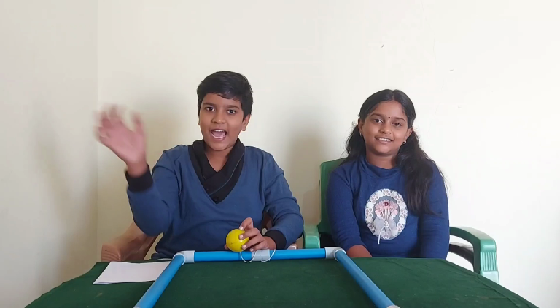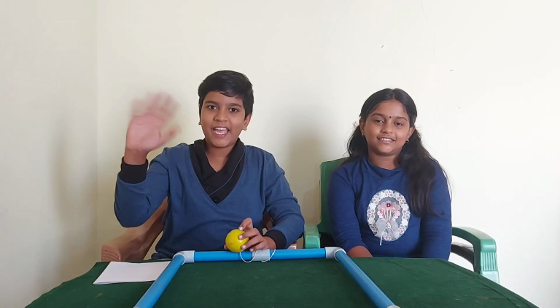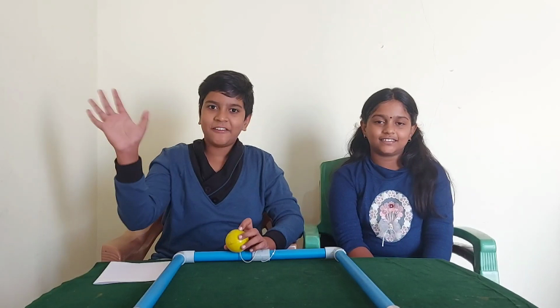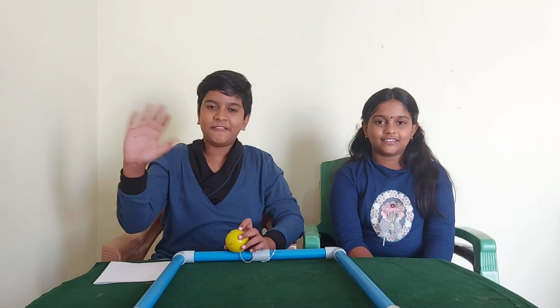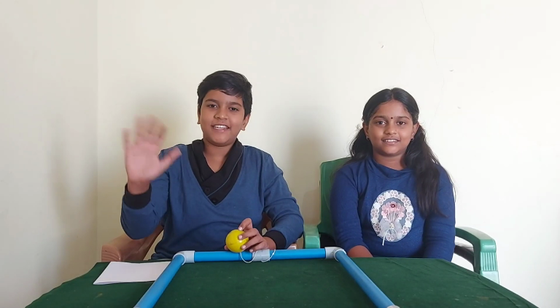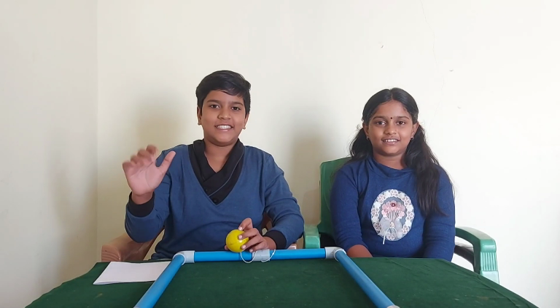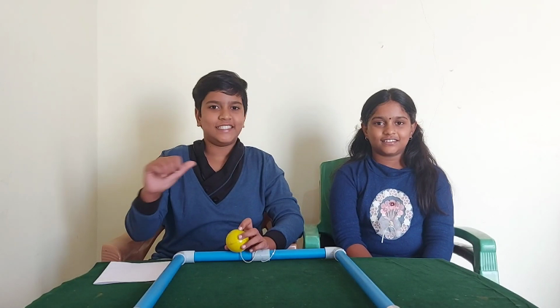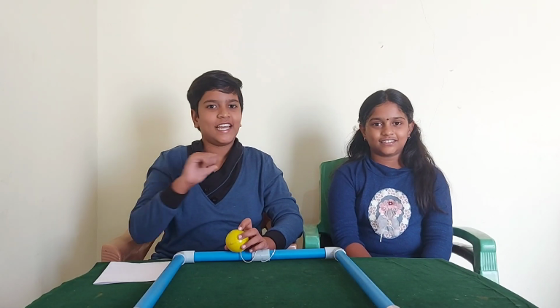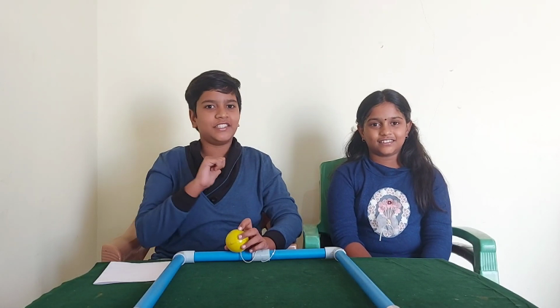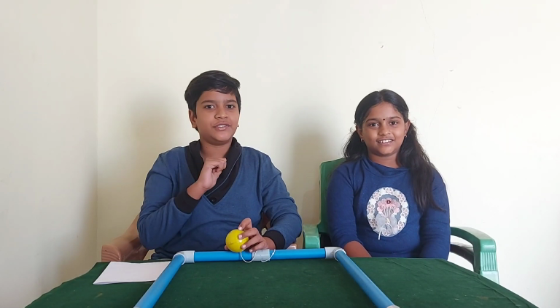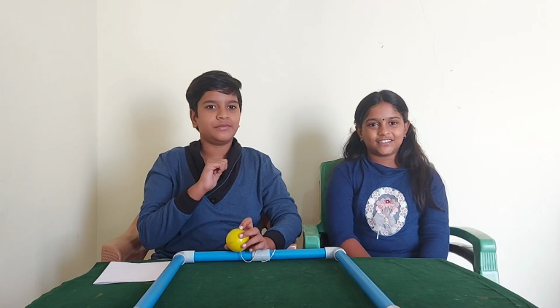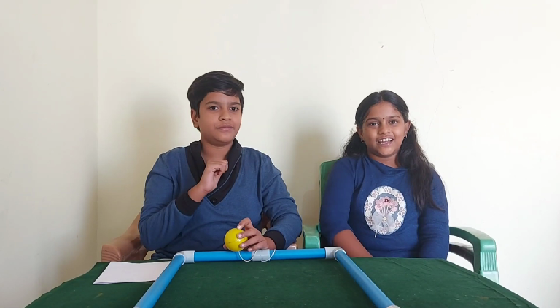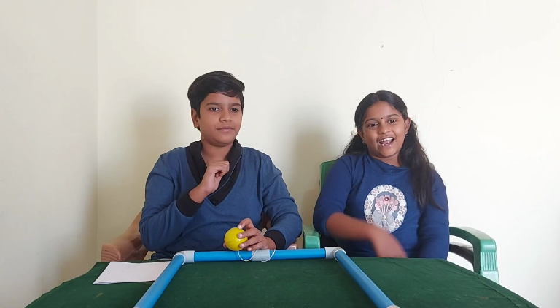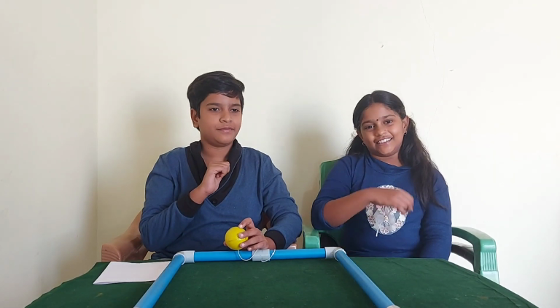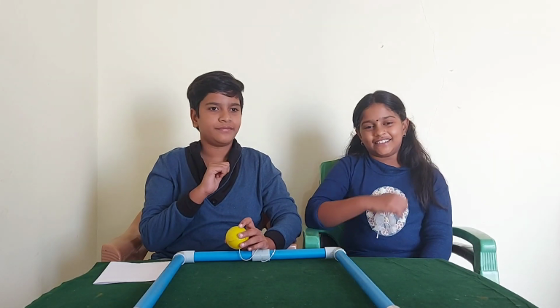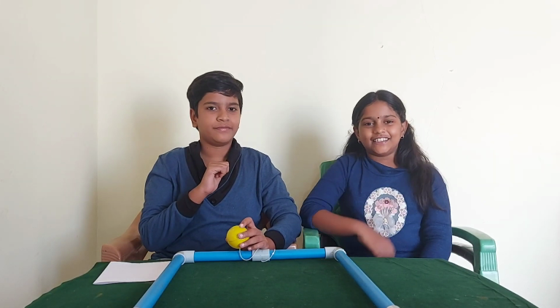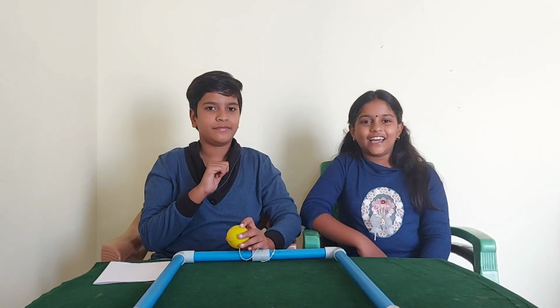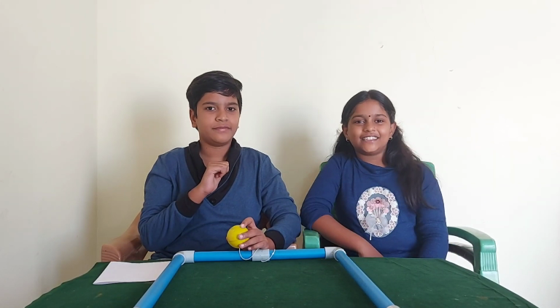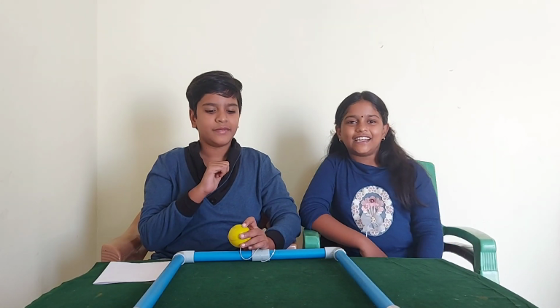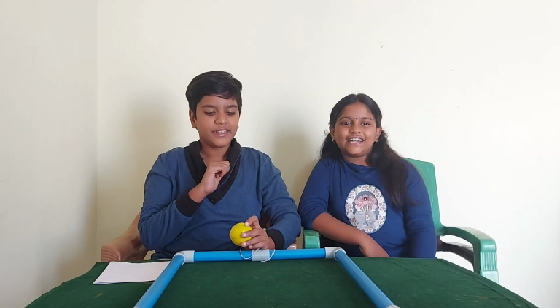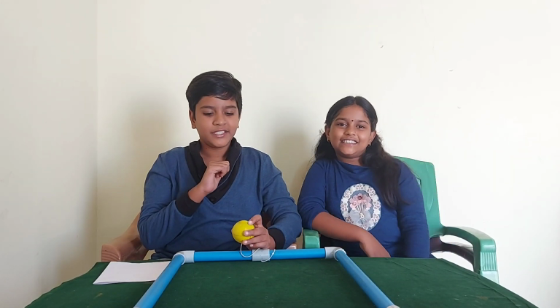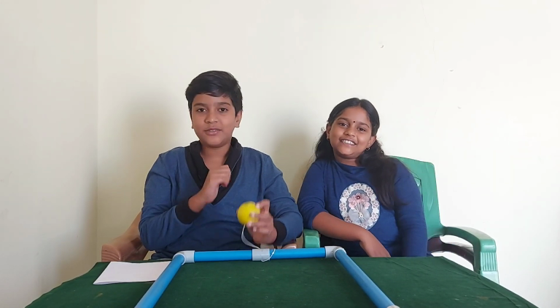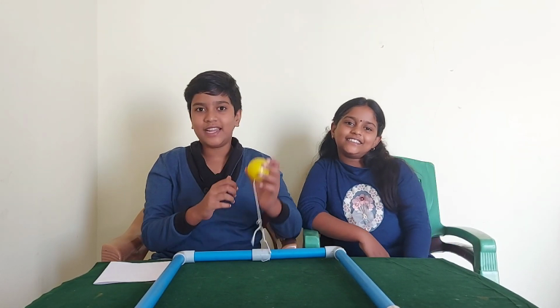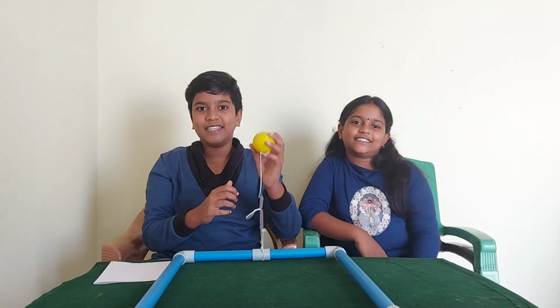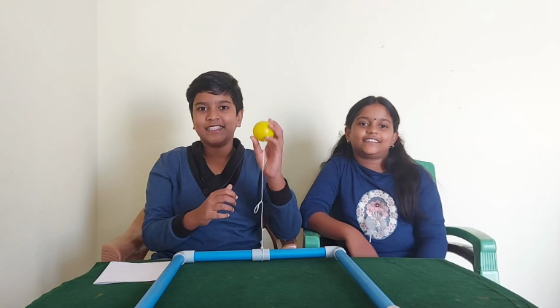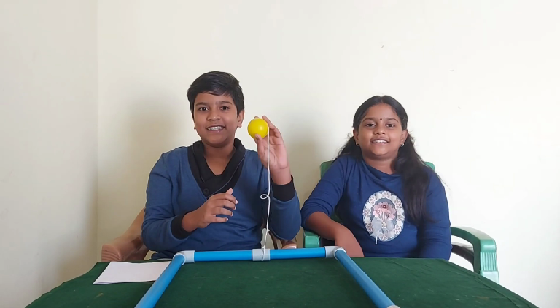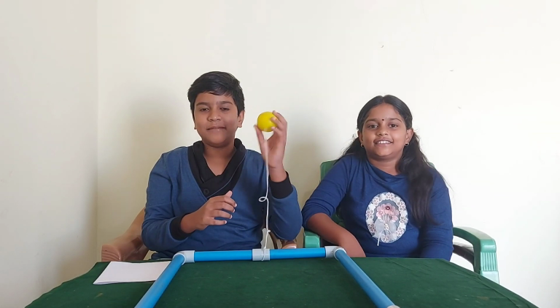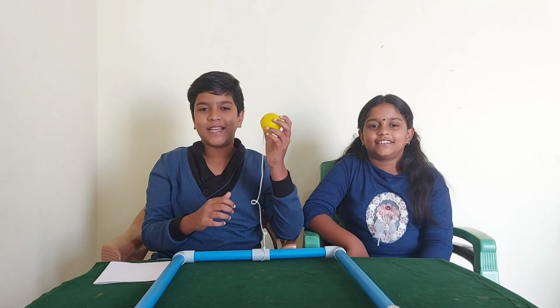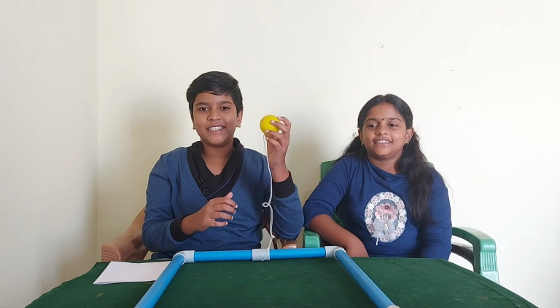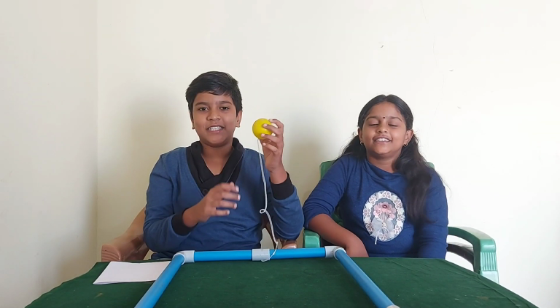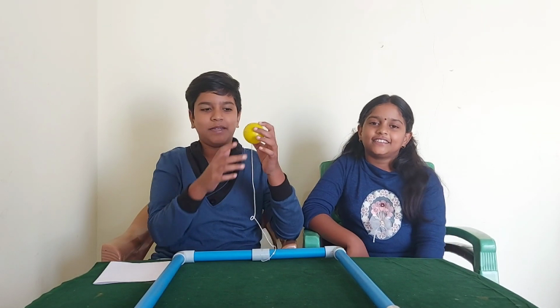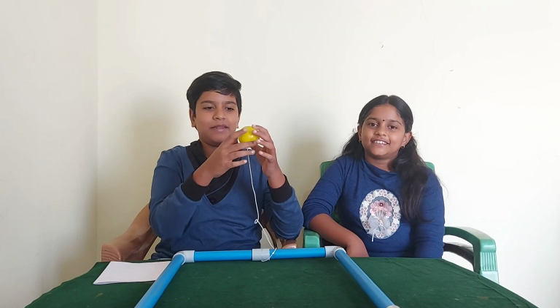Hi everyone, this is Arjun and this is Aradya. Today let's conduct a magic experiment.